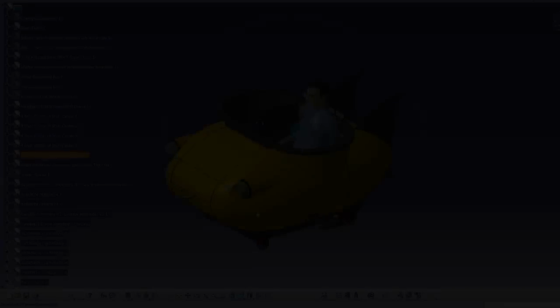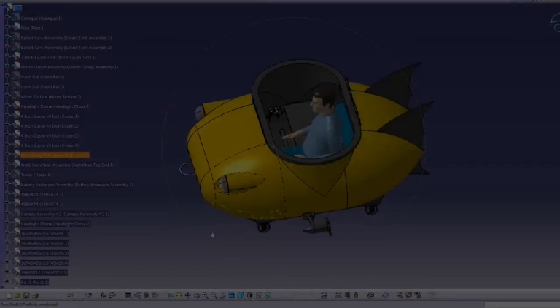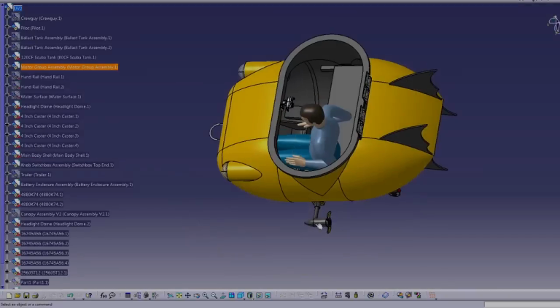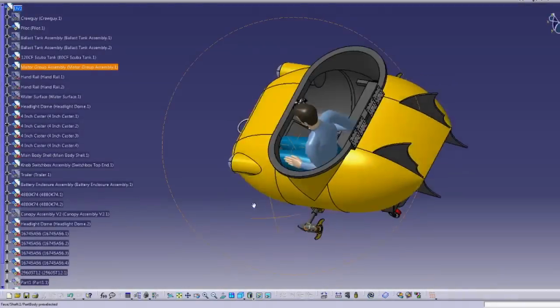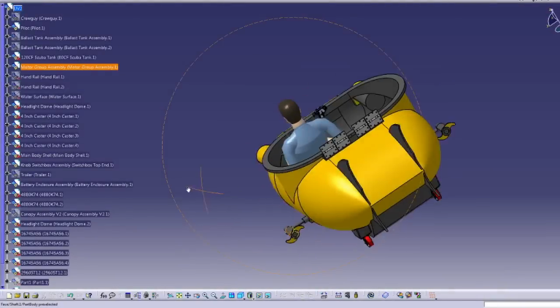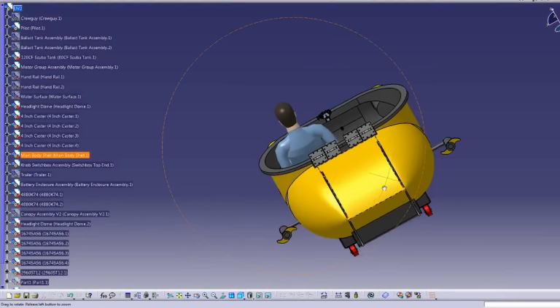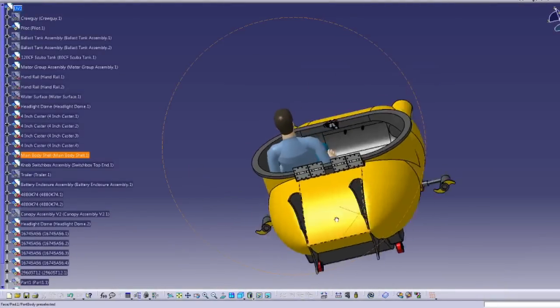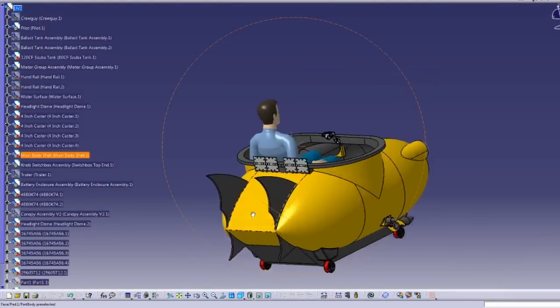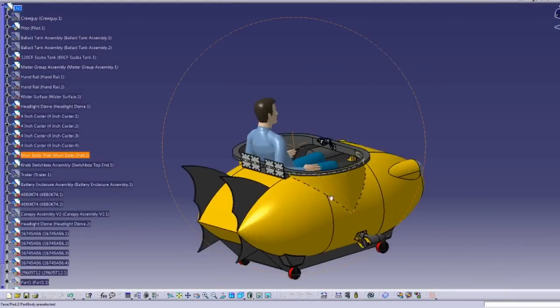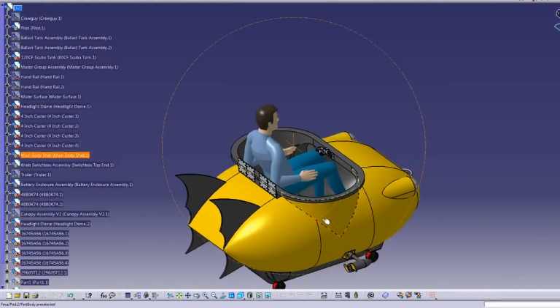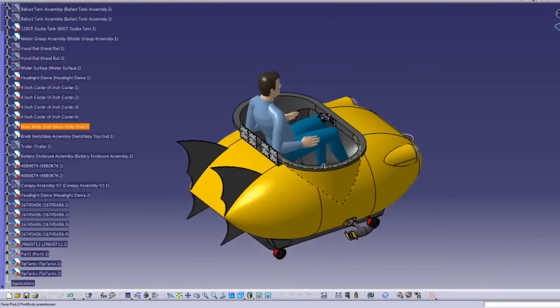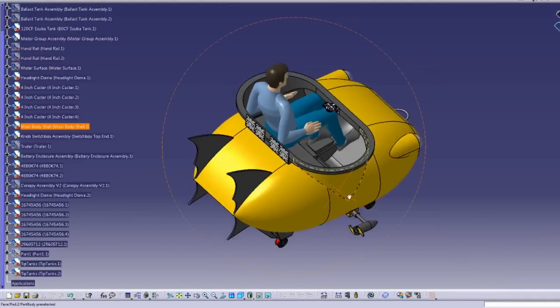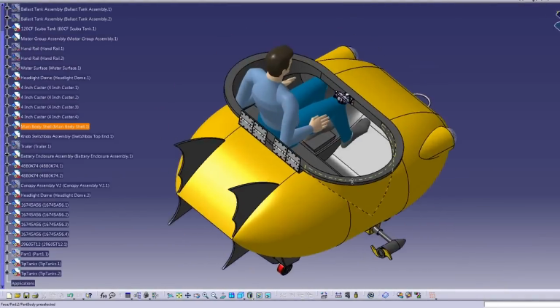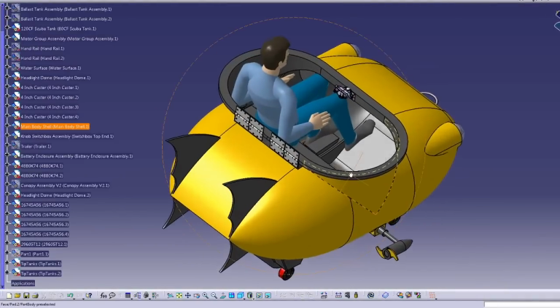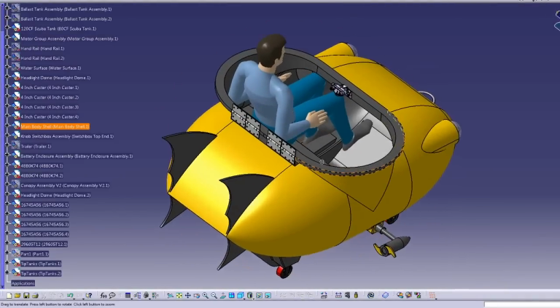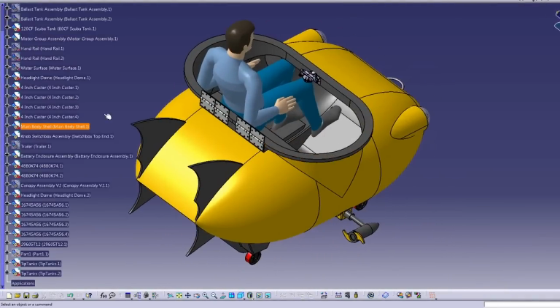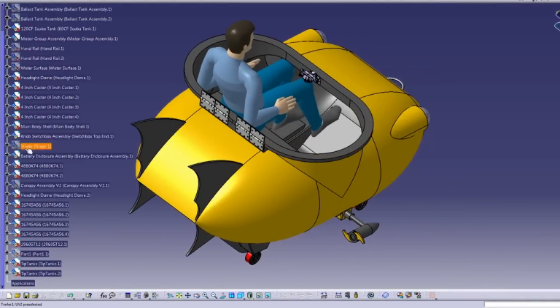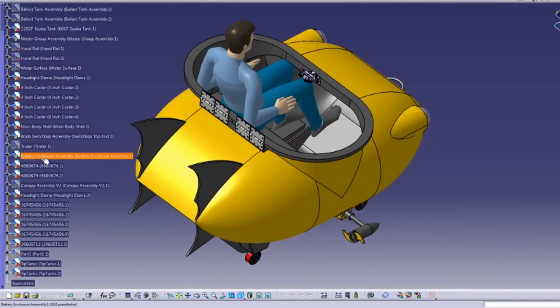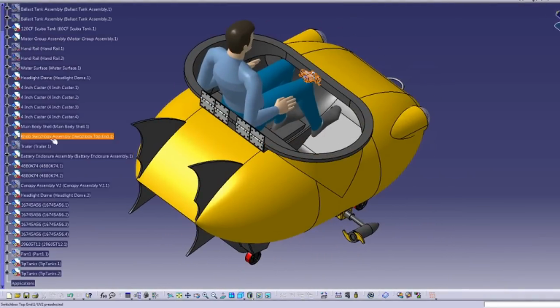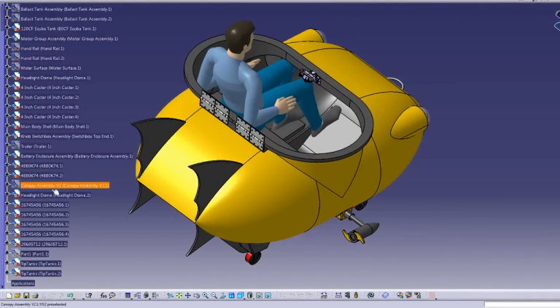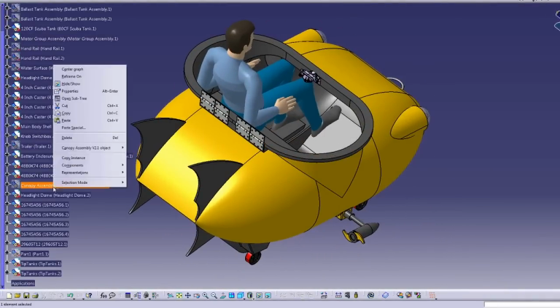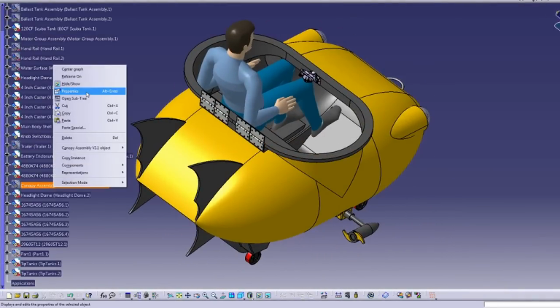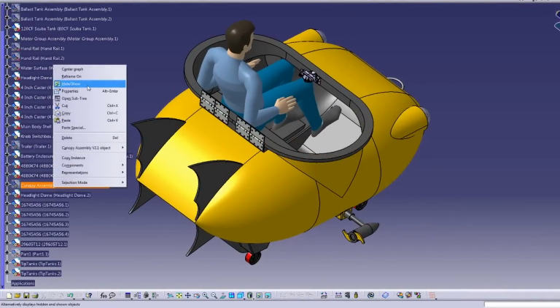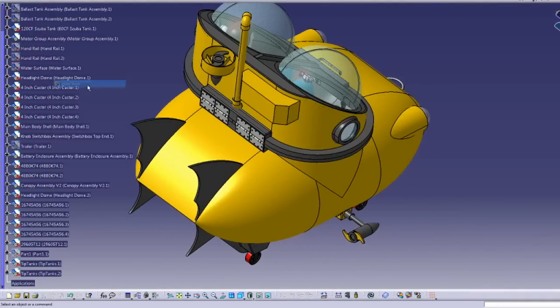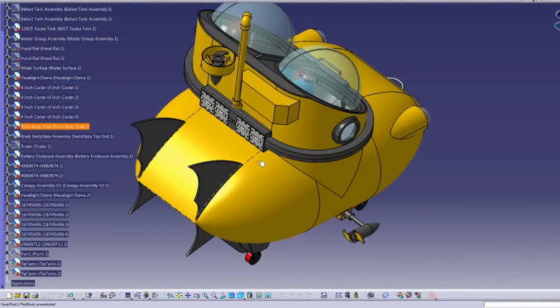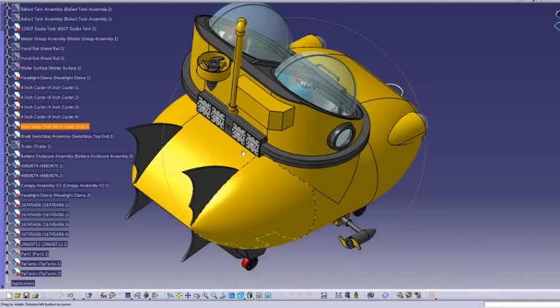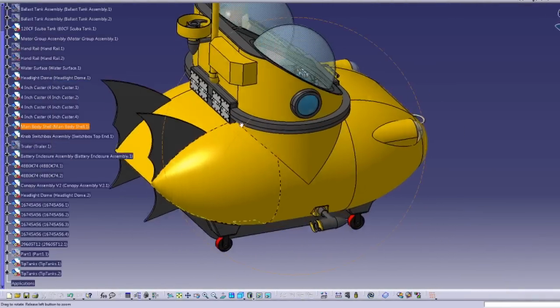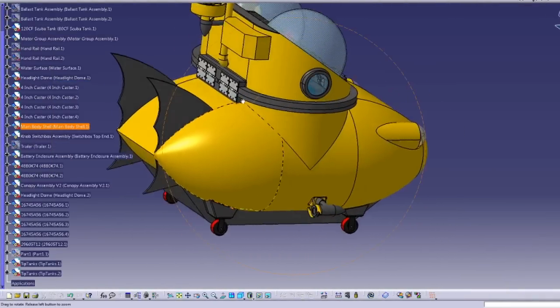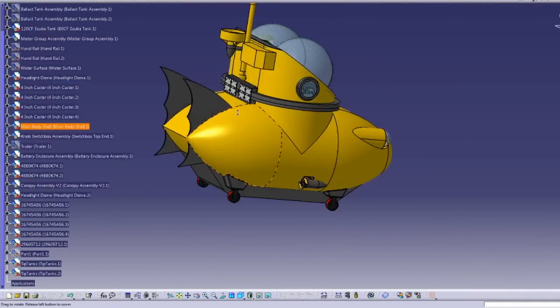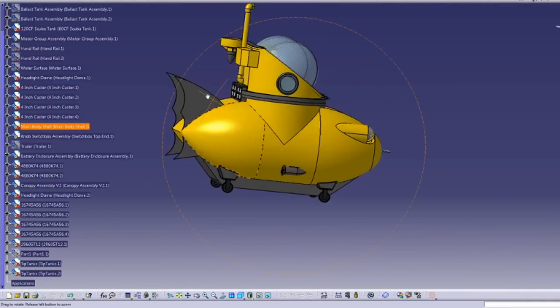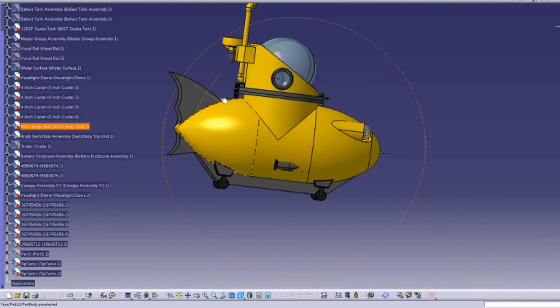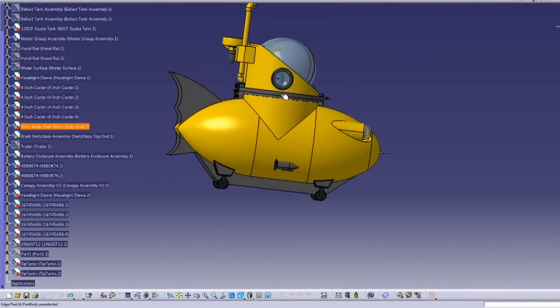I designed the sub in two main parts. It has a lower hull and then a canopy that can open and close, similar to some airplanes.